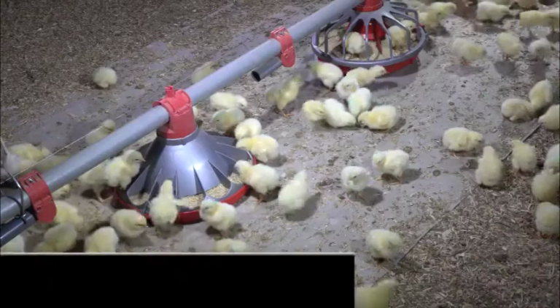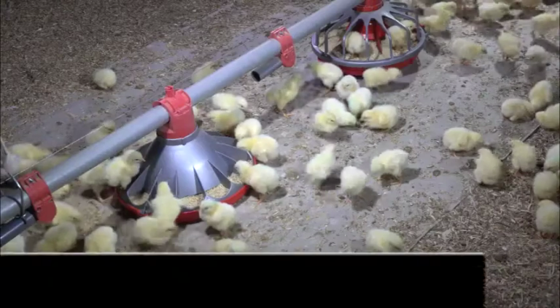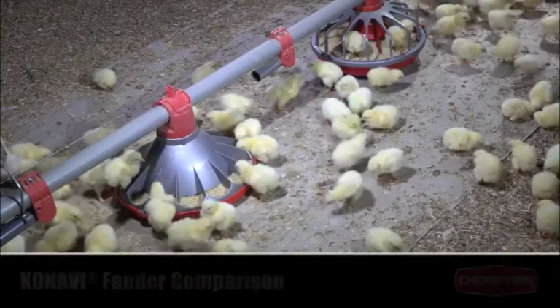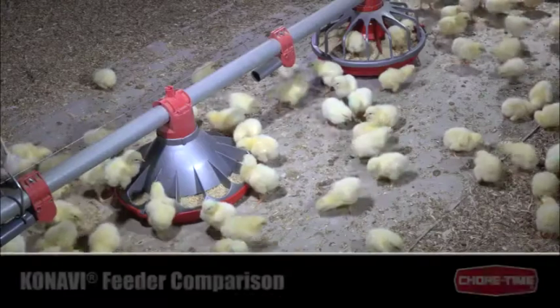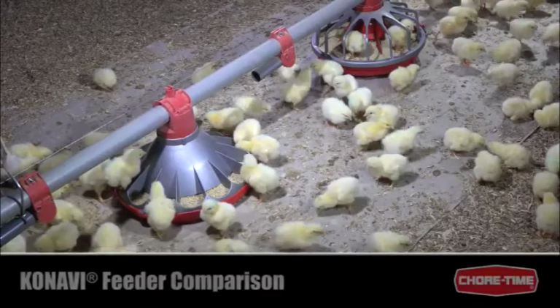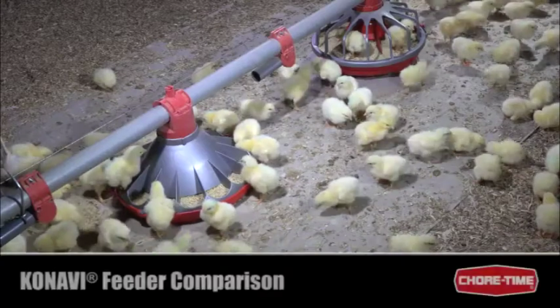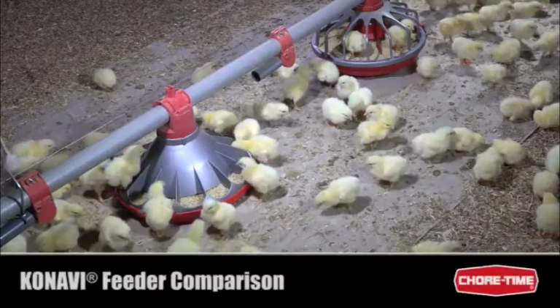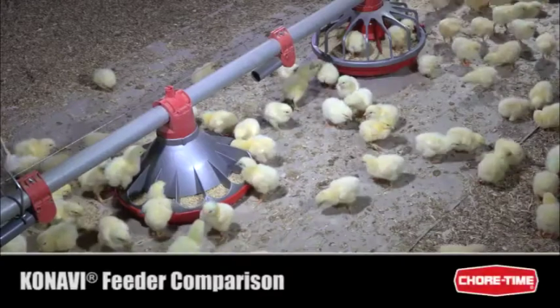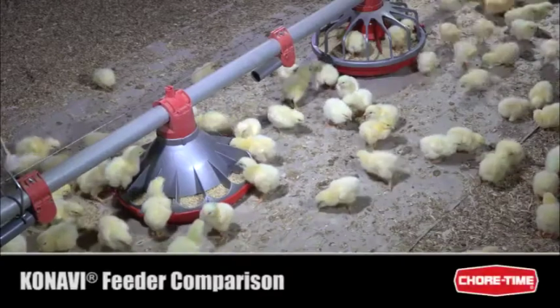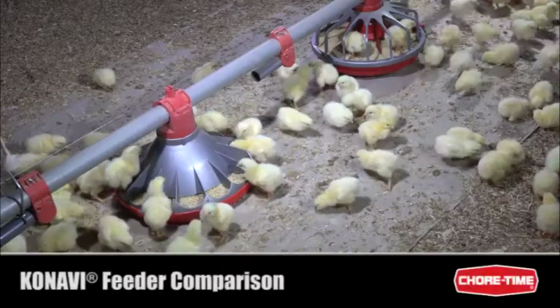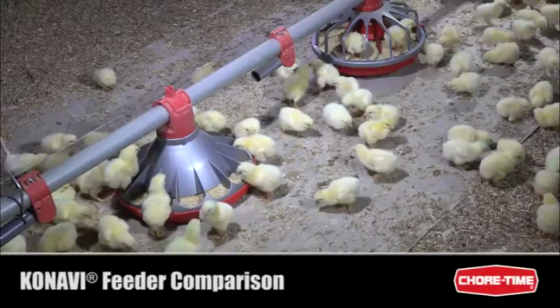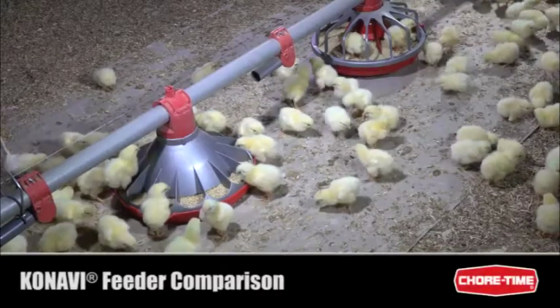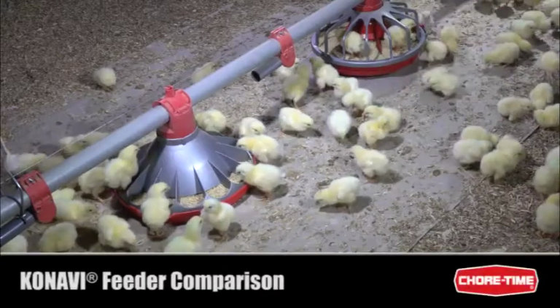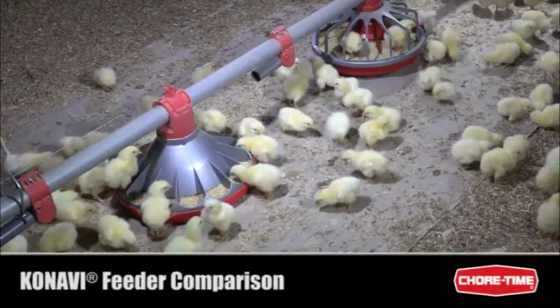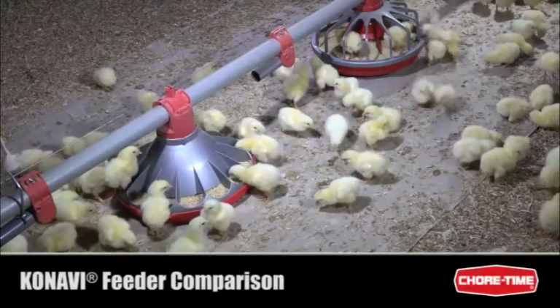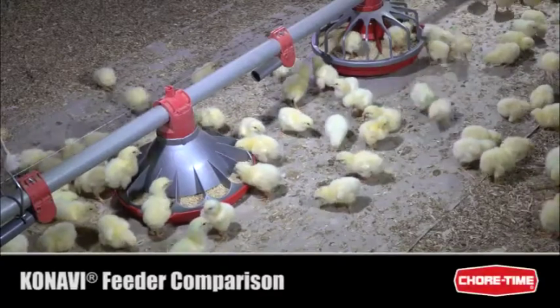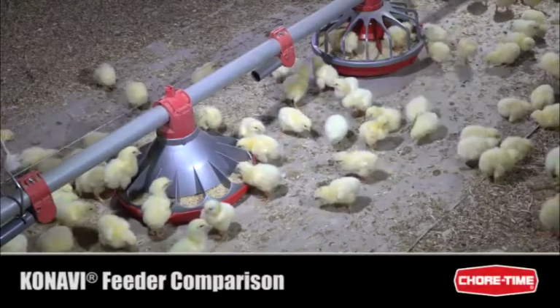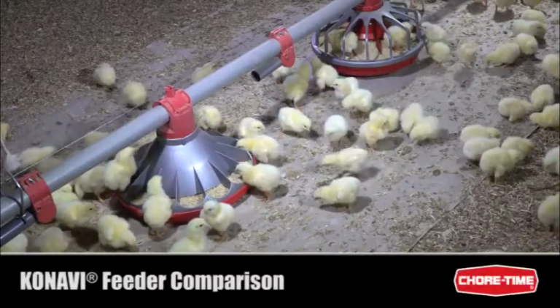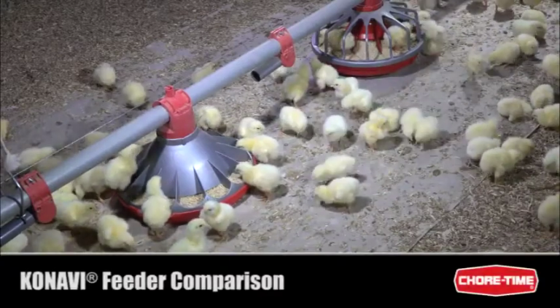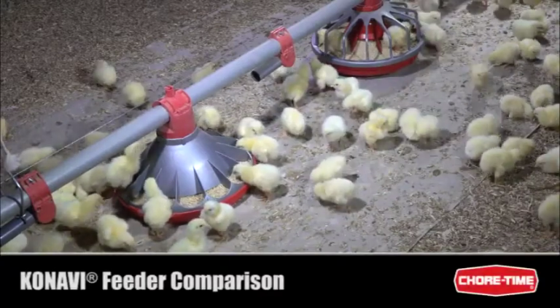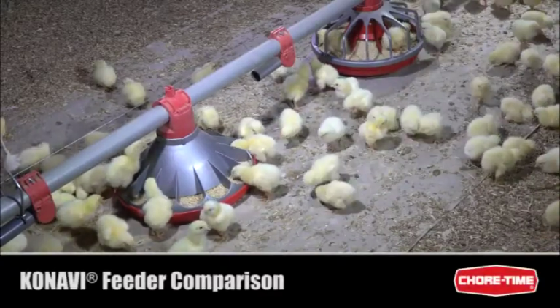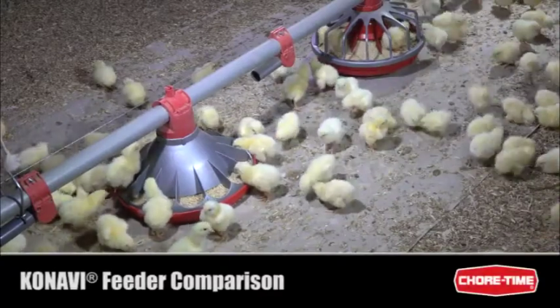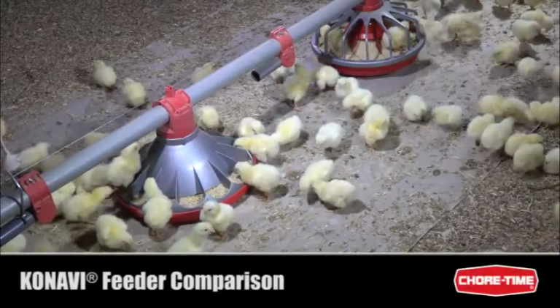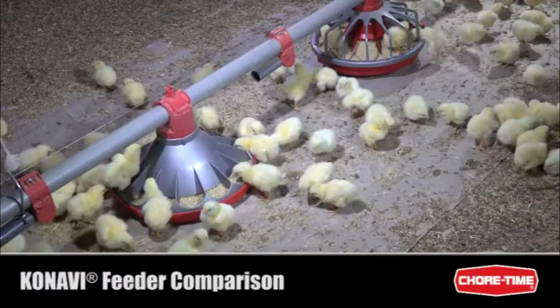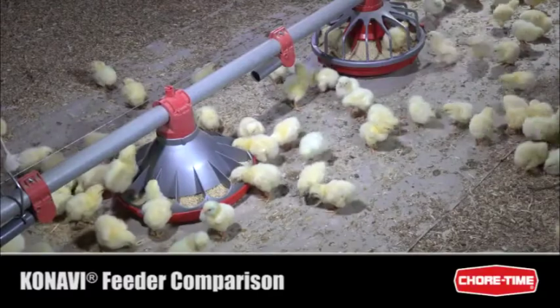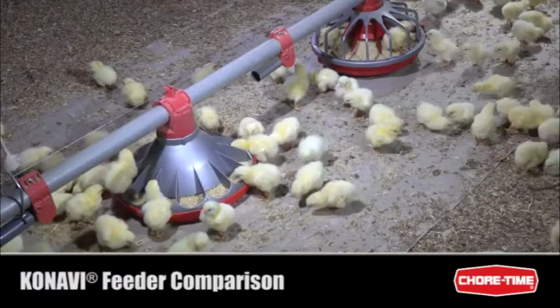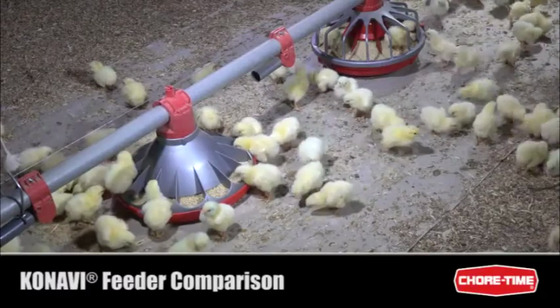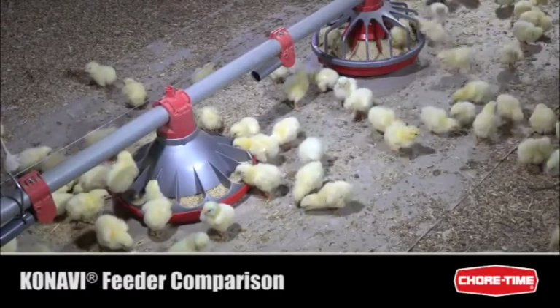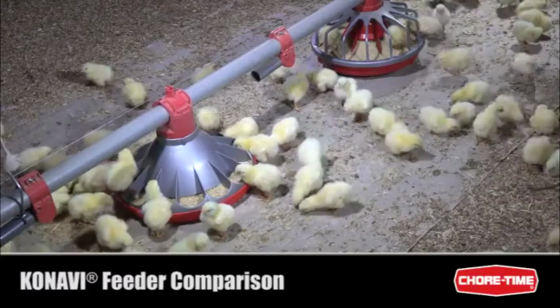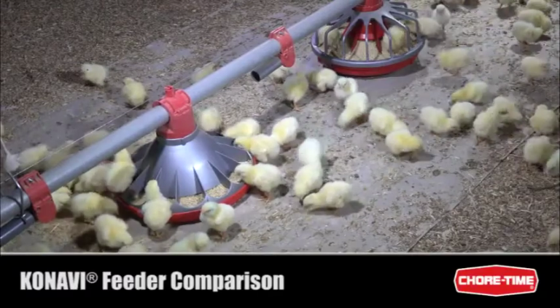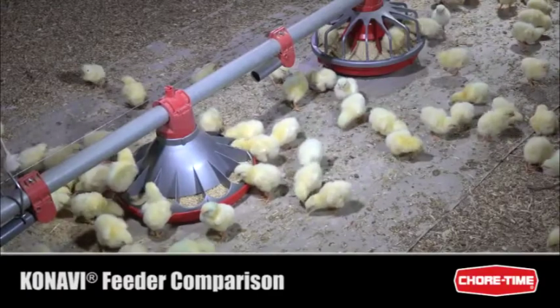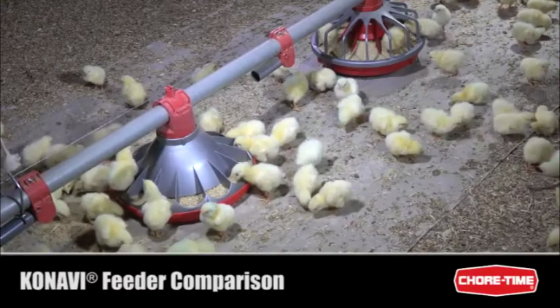This video compares Chore-Time's Kanavi and Model C2 Plus feeders during the life of a broiler flock.